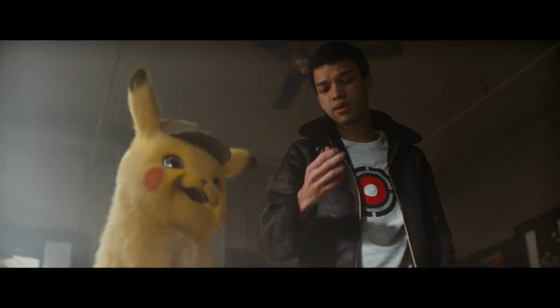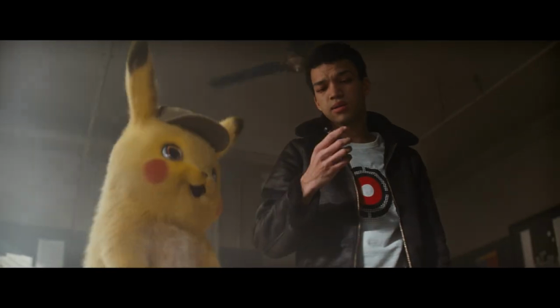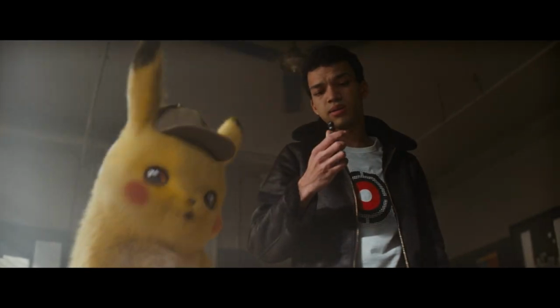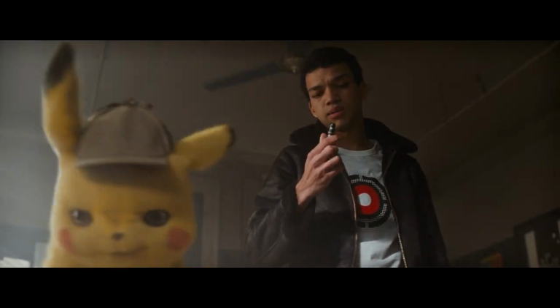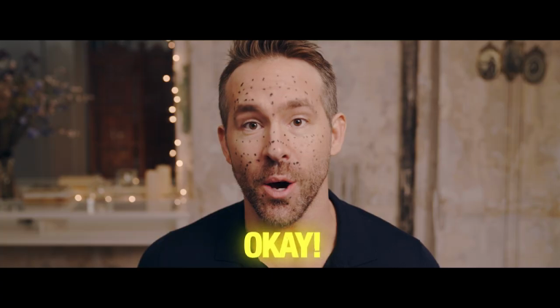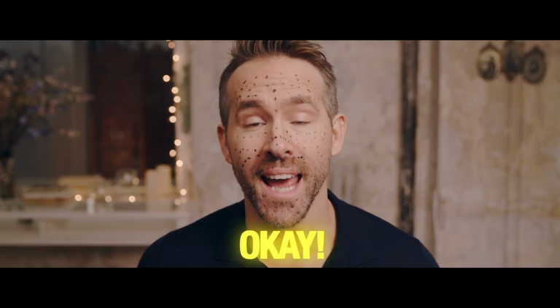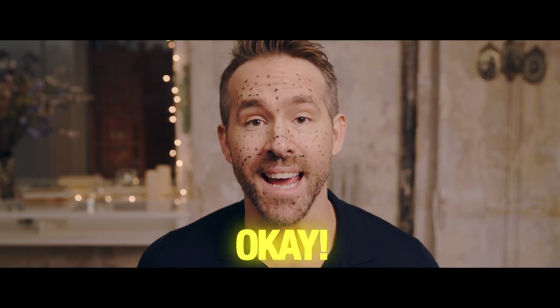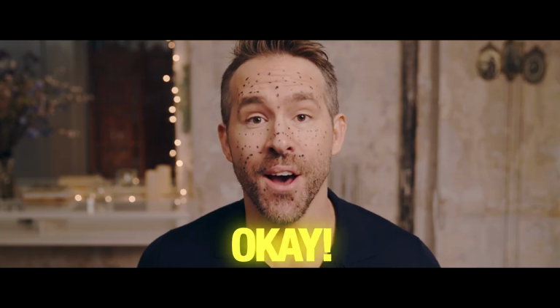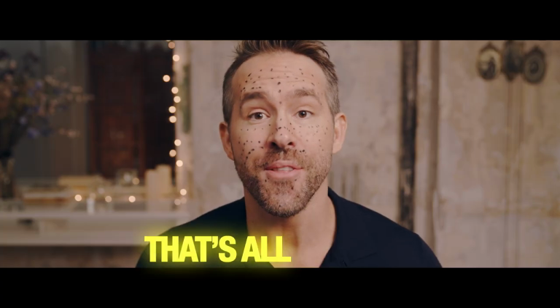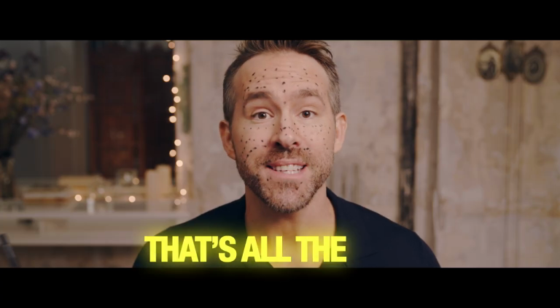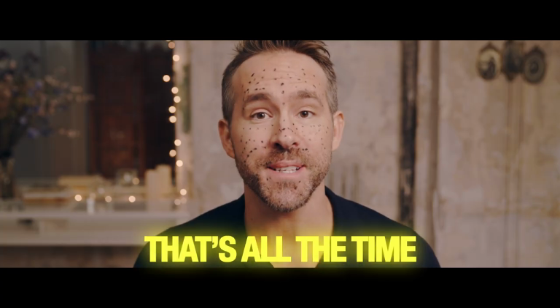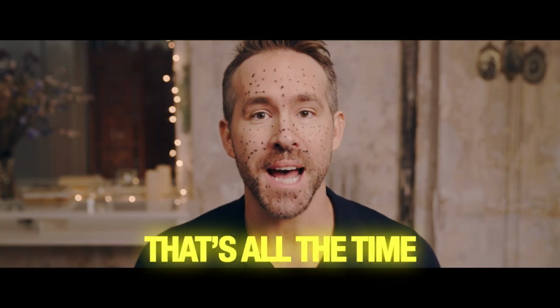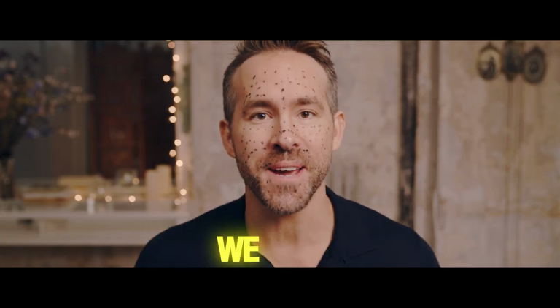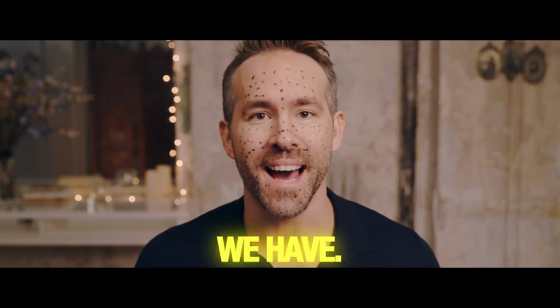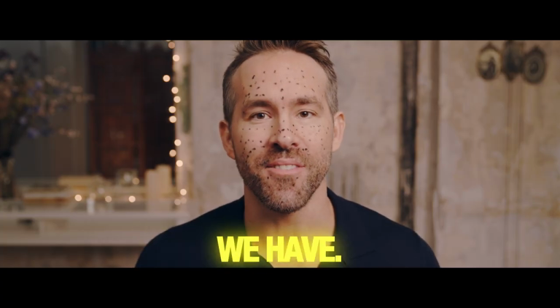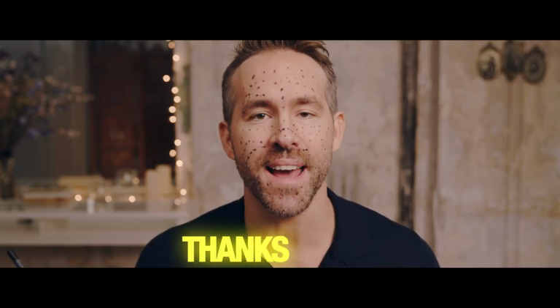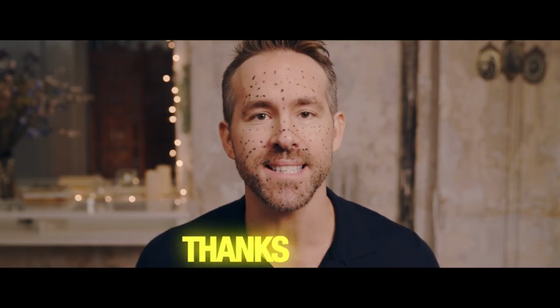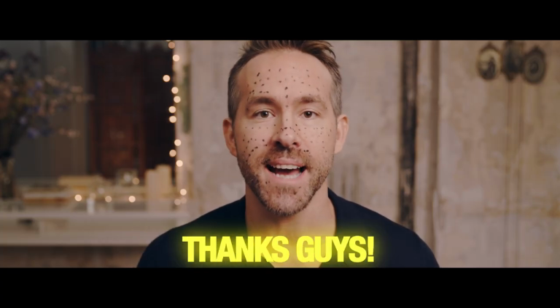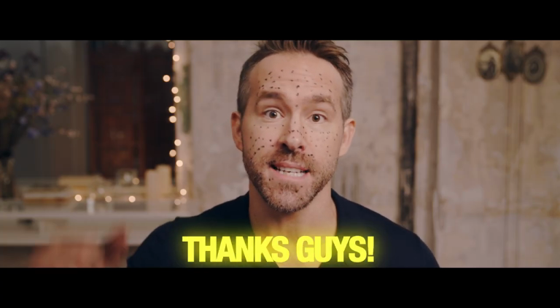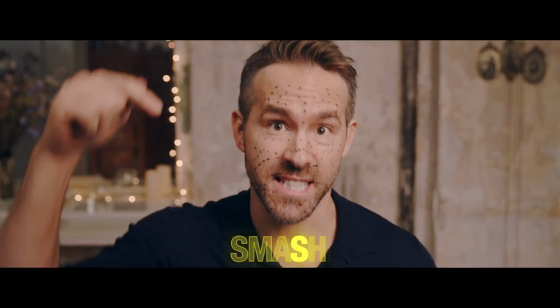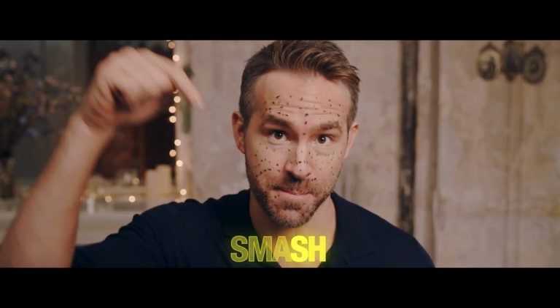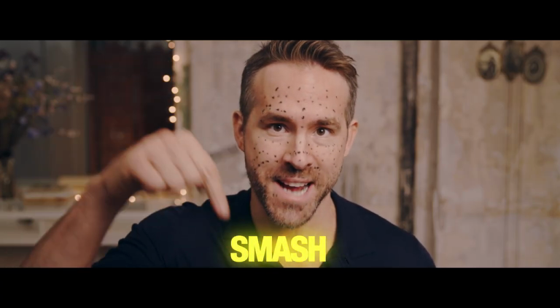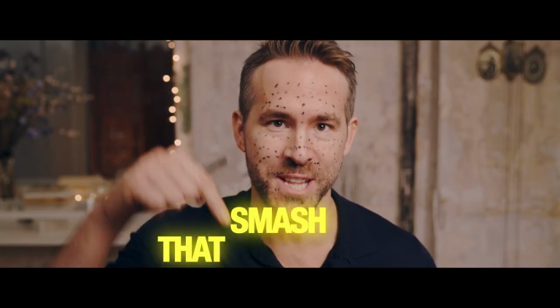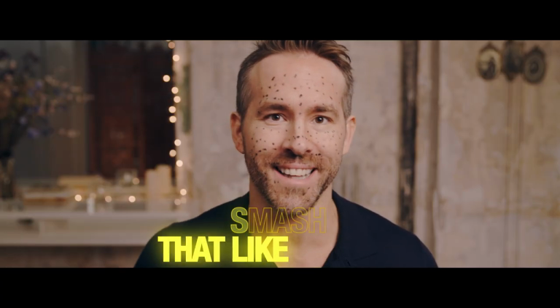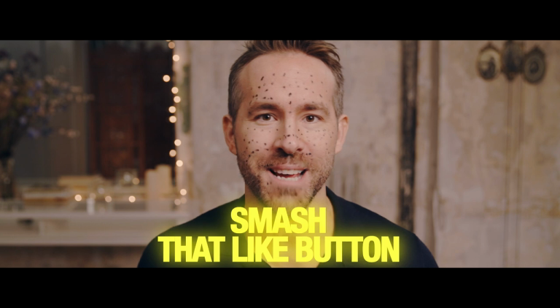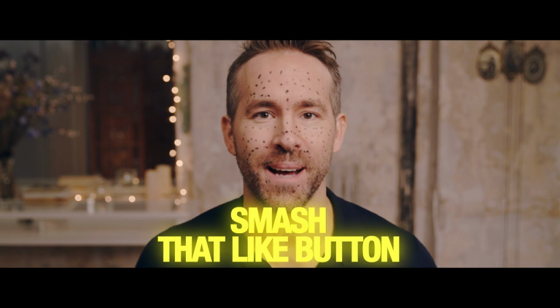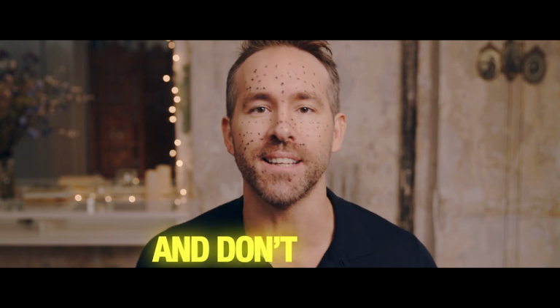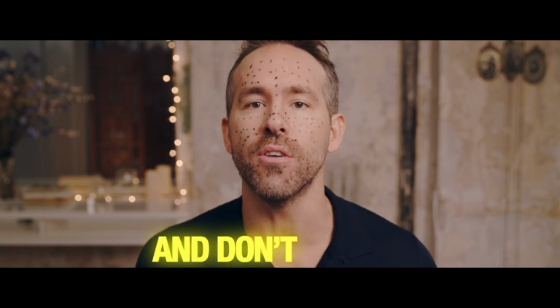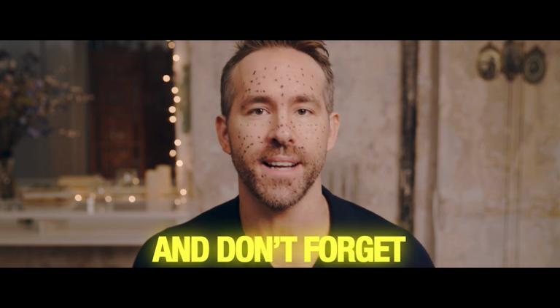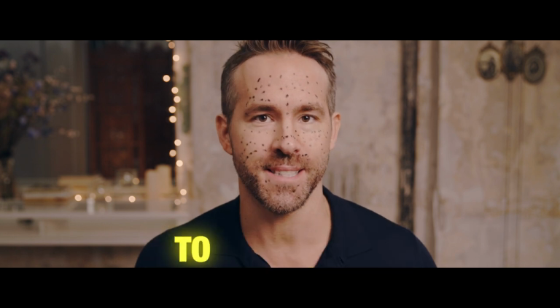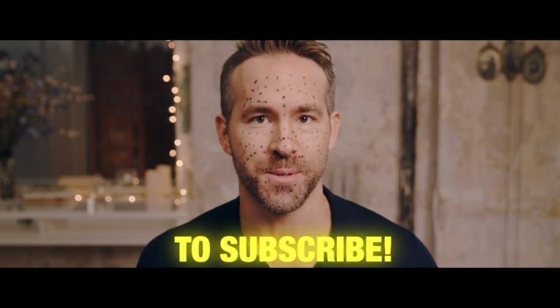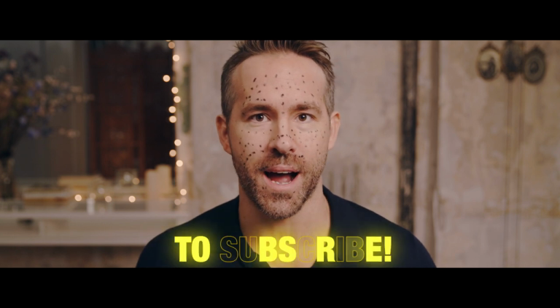Bingo! That's all the time we have. Thanks guys, smash that like button and don't forget to subscribe.